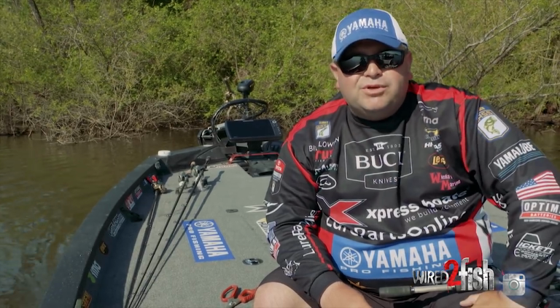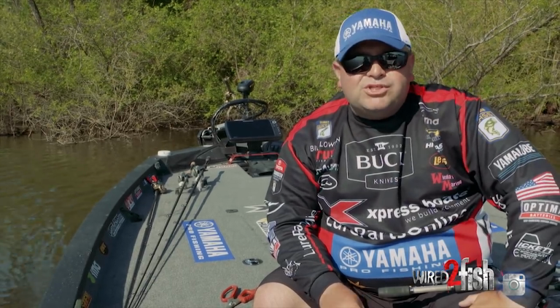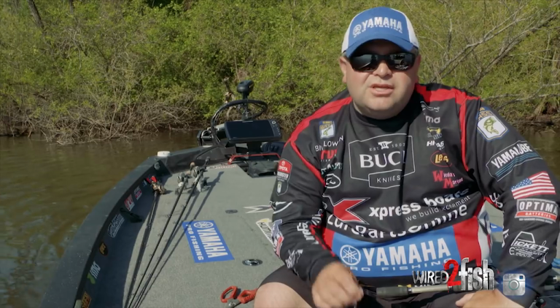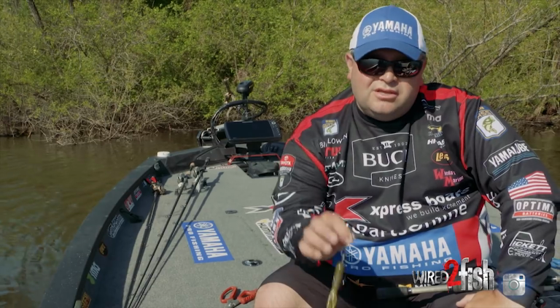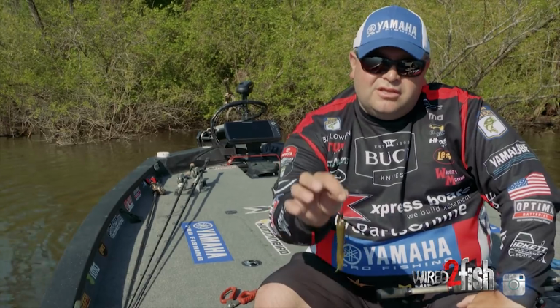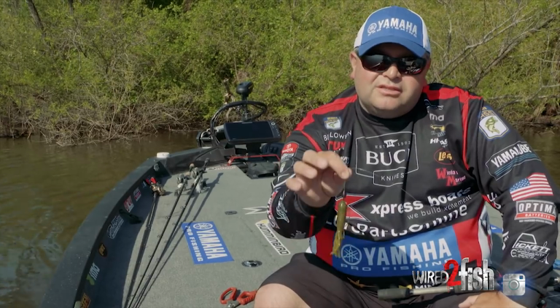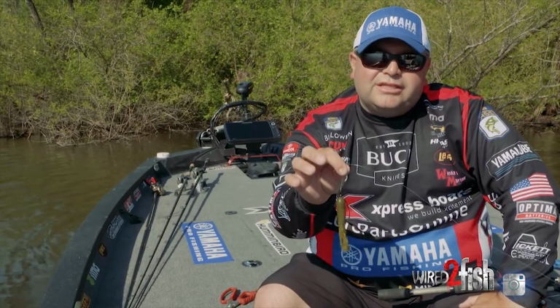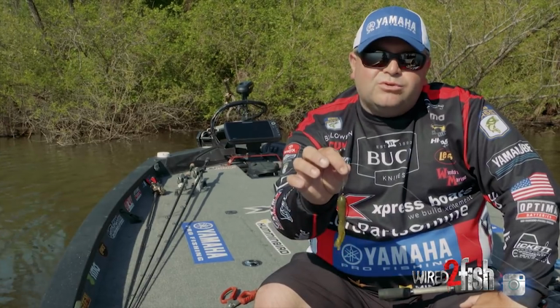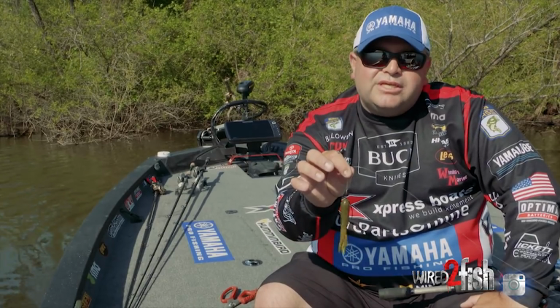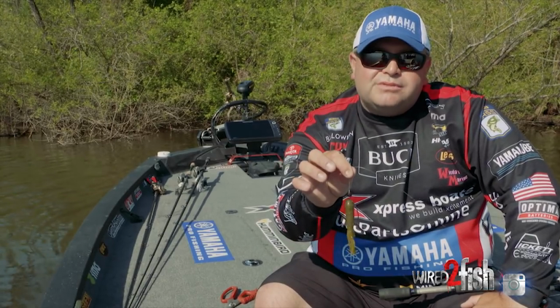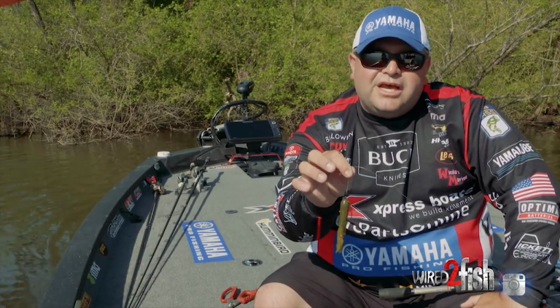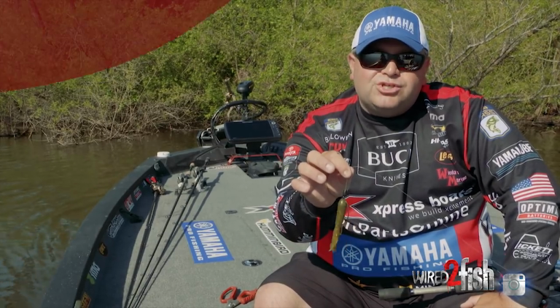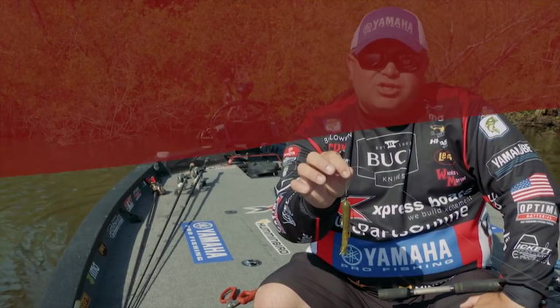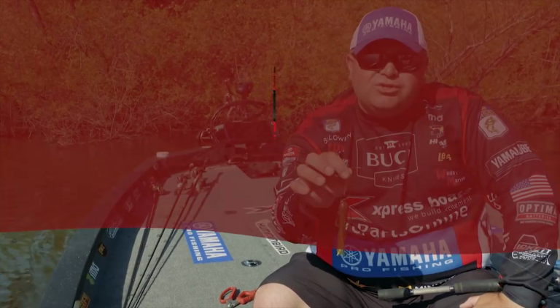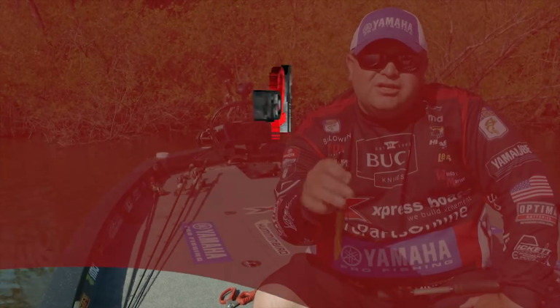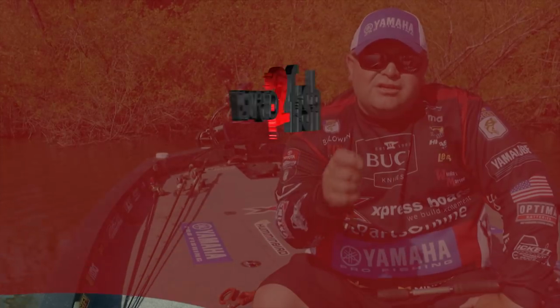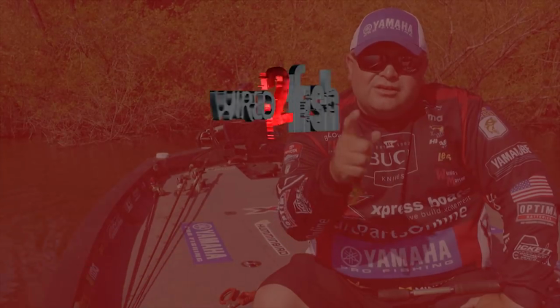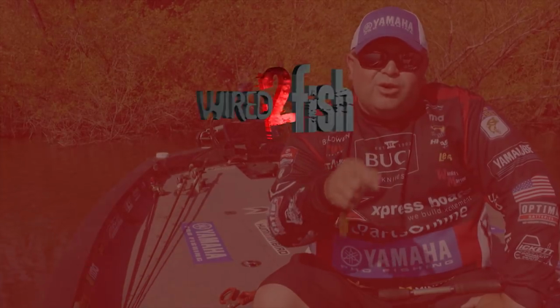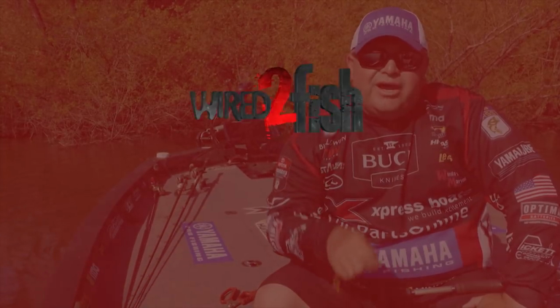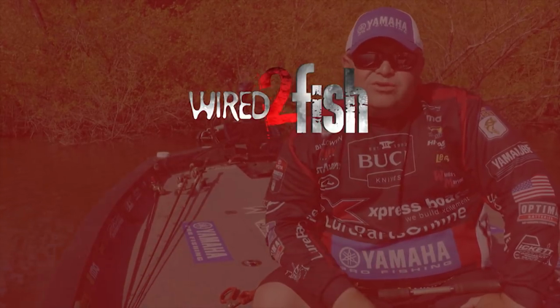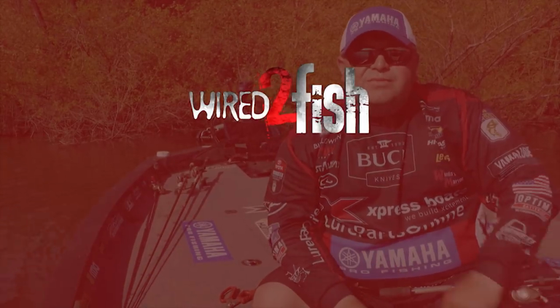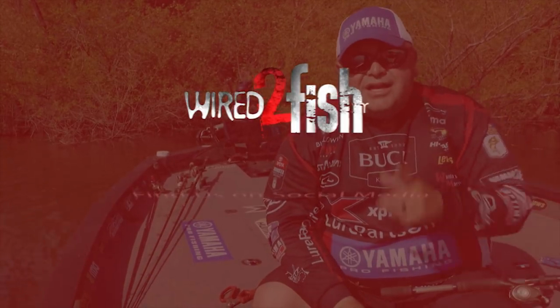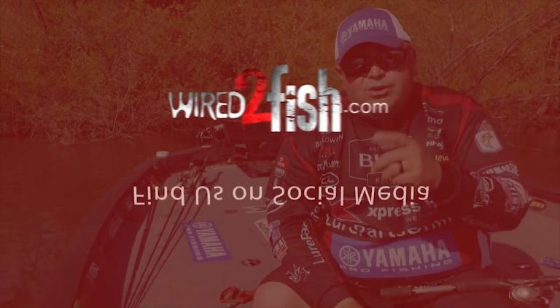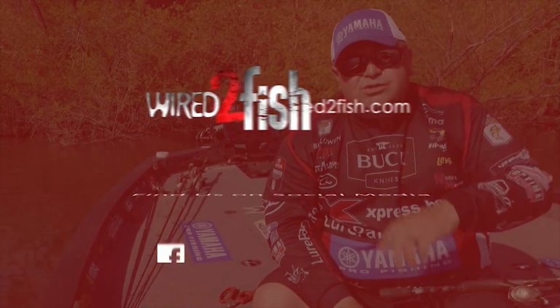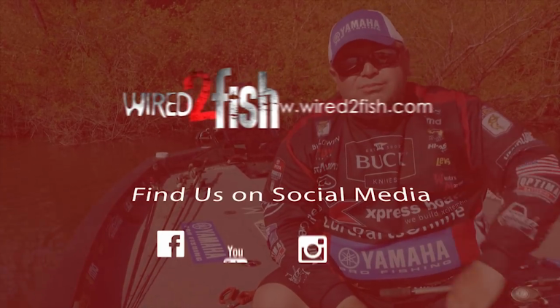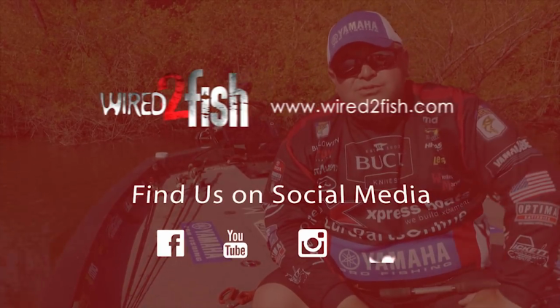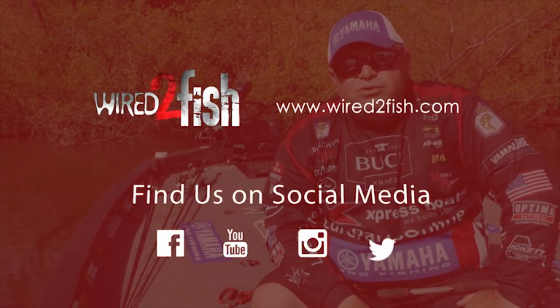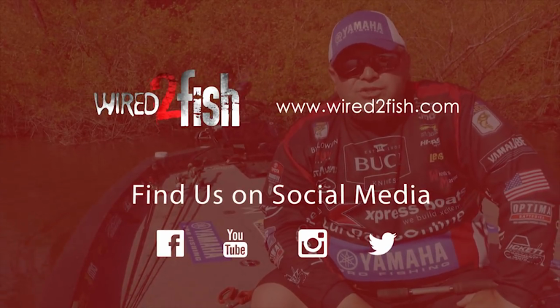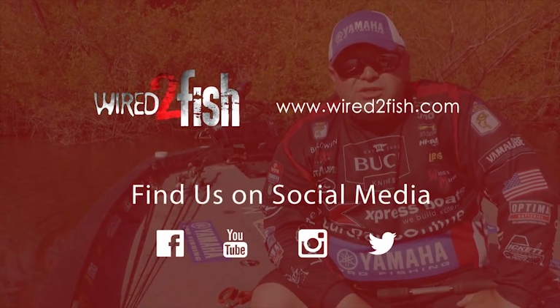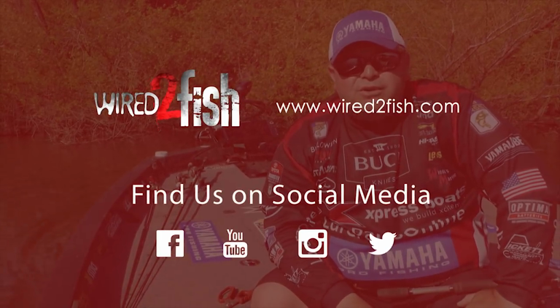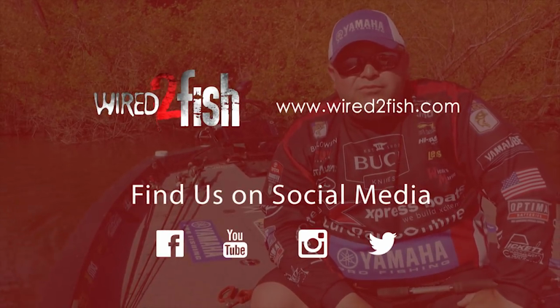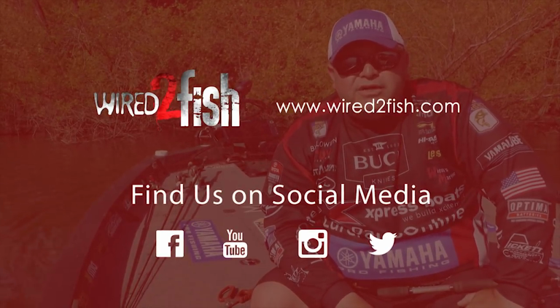So the next time you're flipping bushes, take those tips that I just showed you, go after them, and I know it's going to put some more fish in the boat for you.